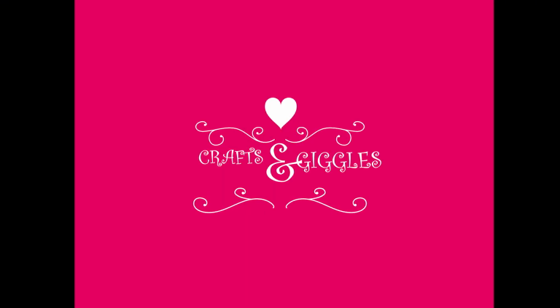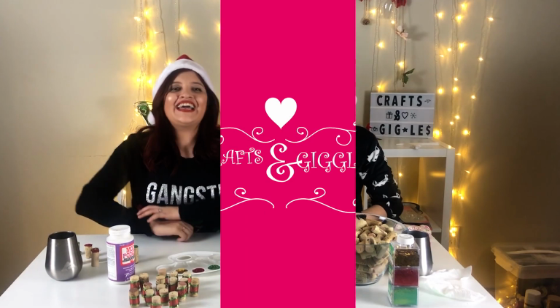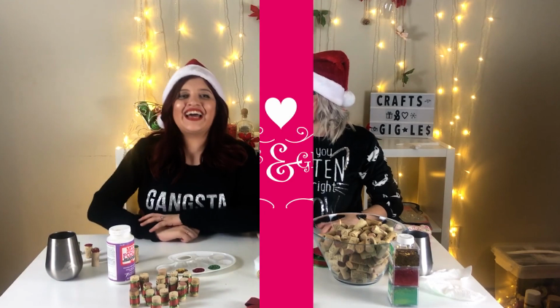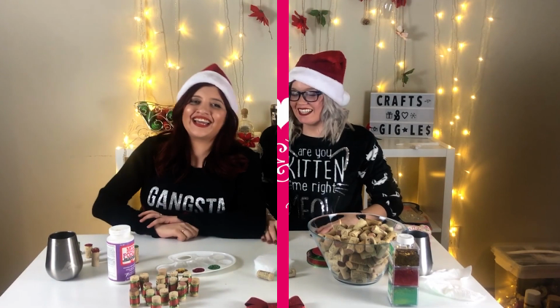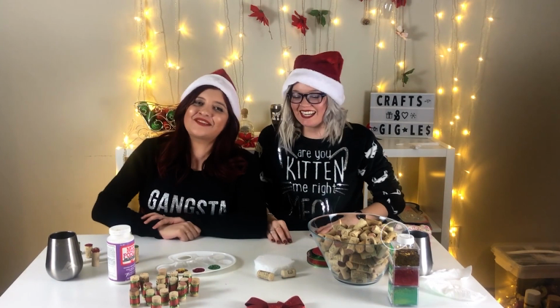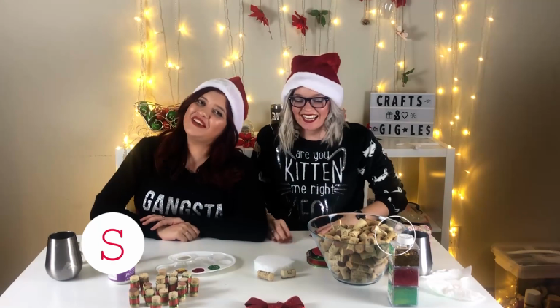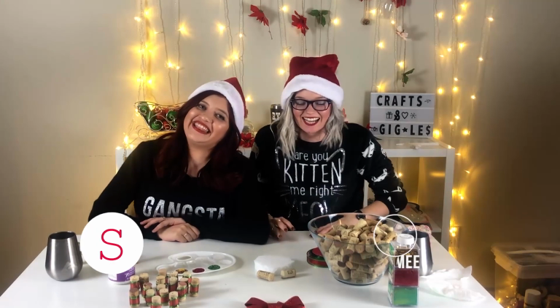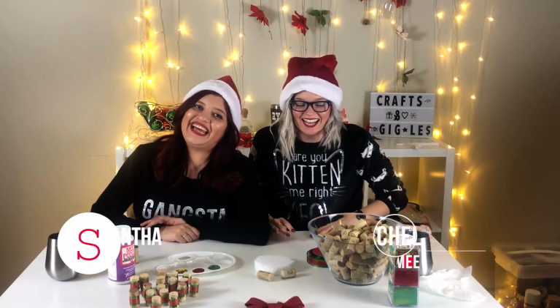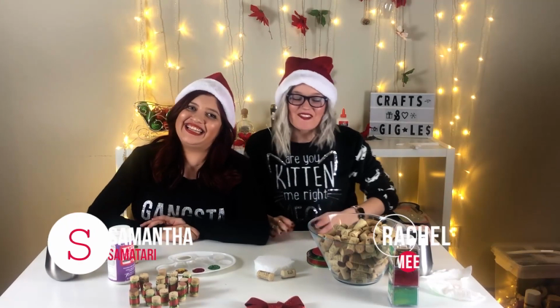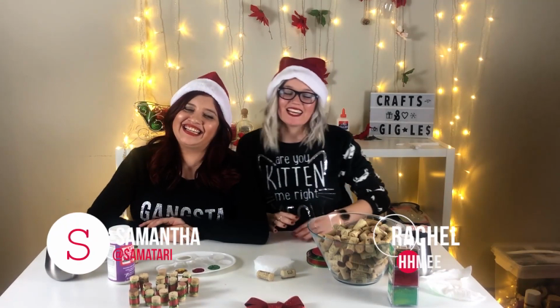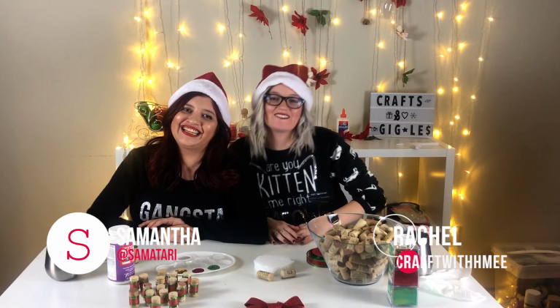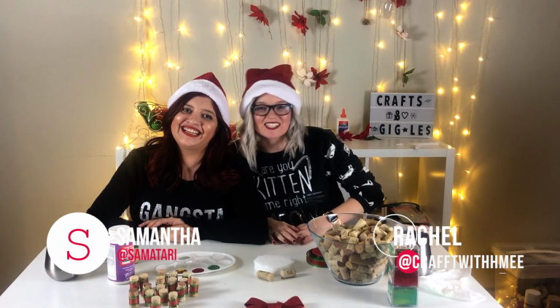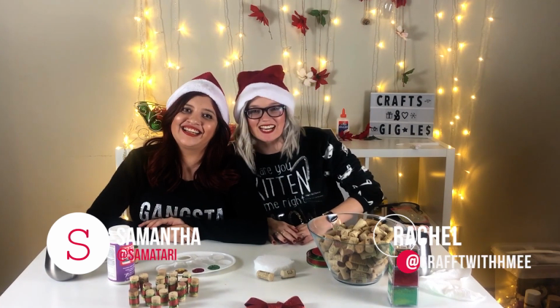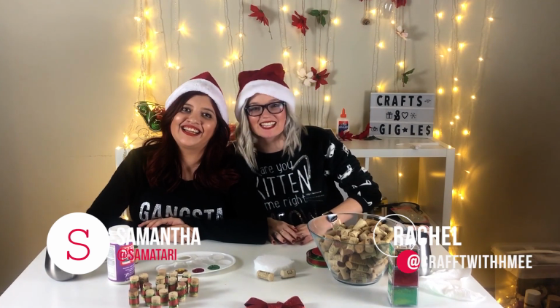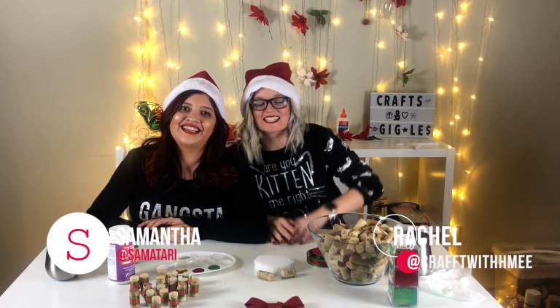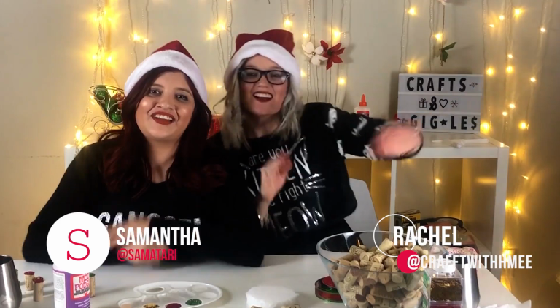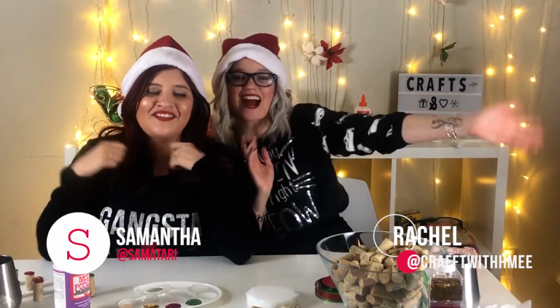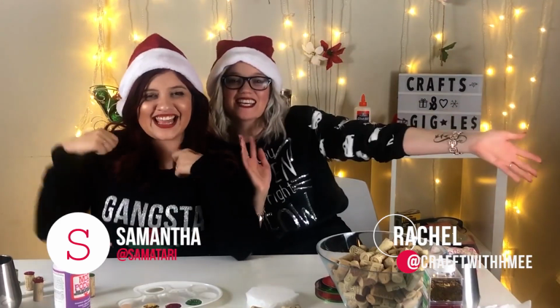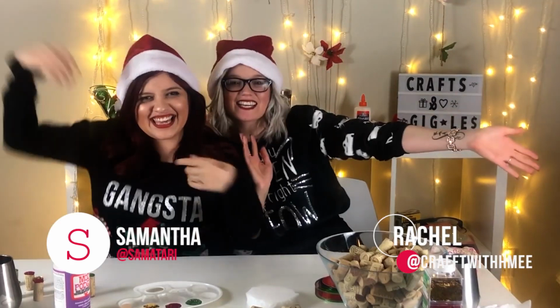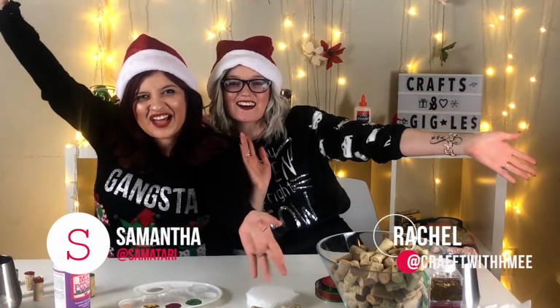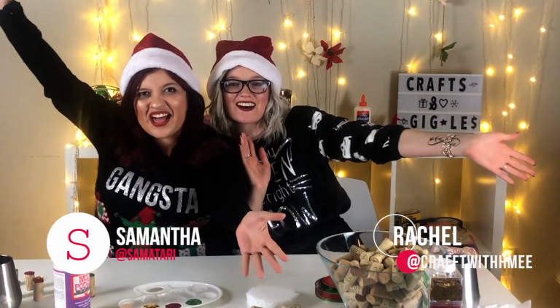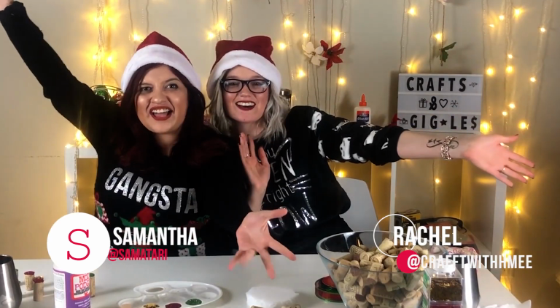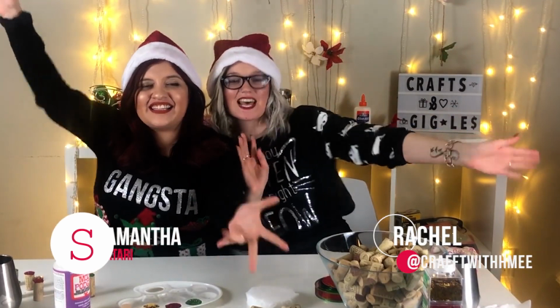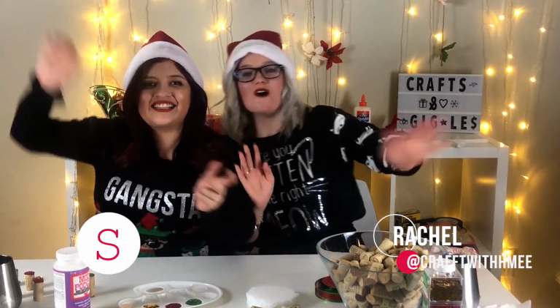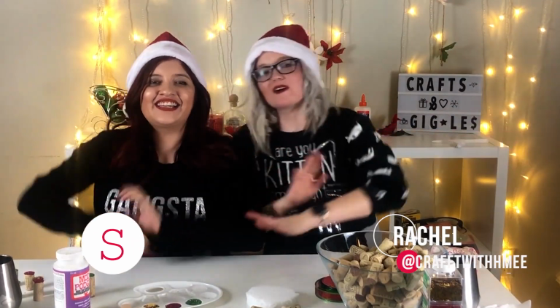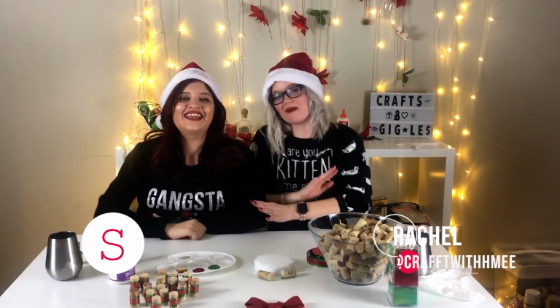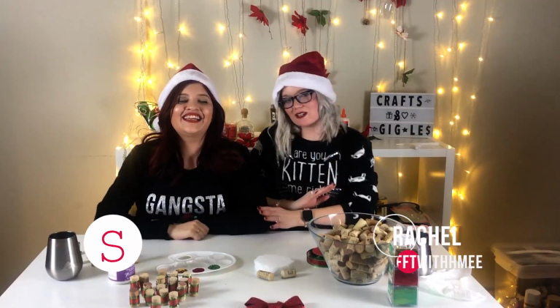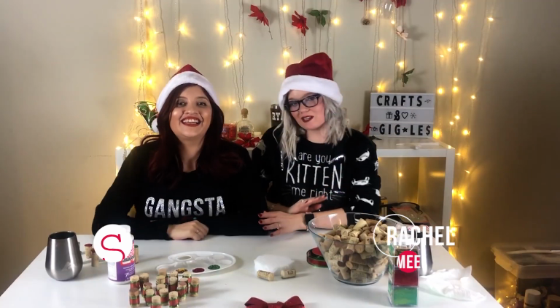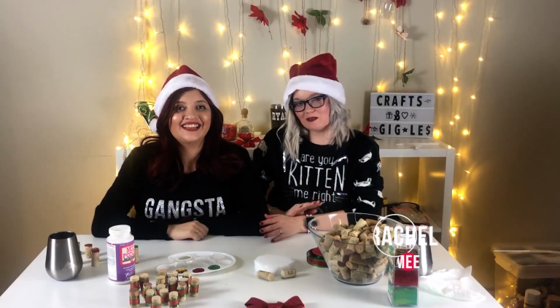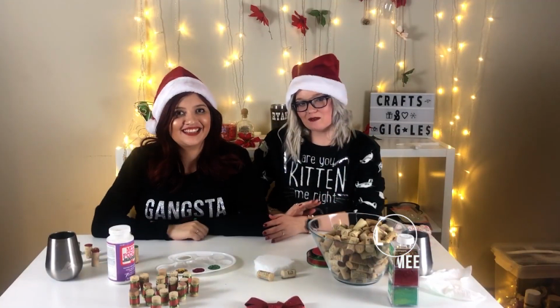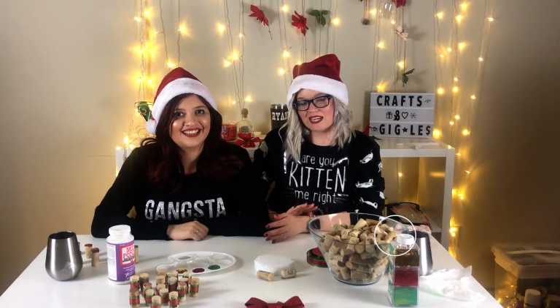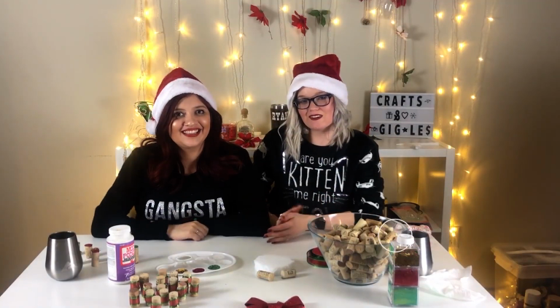Hi guys! I'm Samantha and I'm Rachel and this is Crafts and Giggles! Welcome back to our YouTube channel.